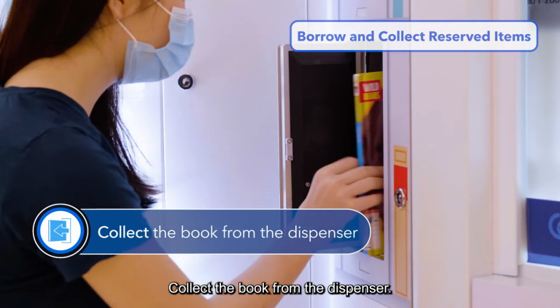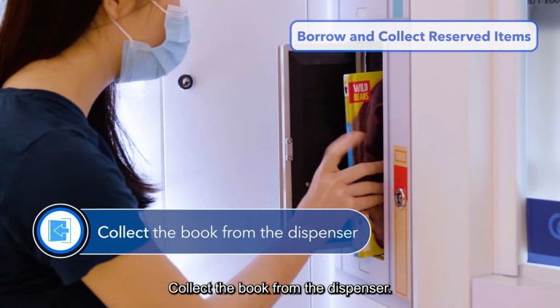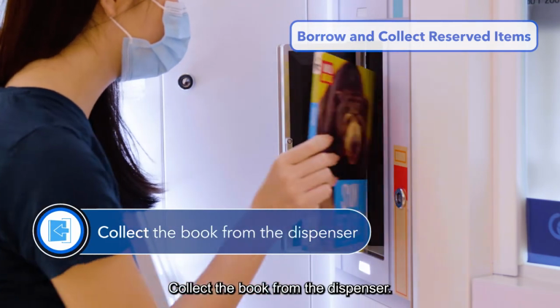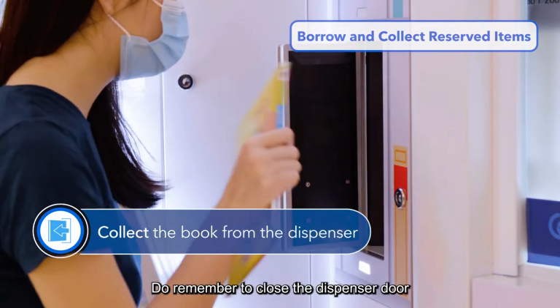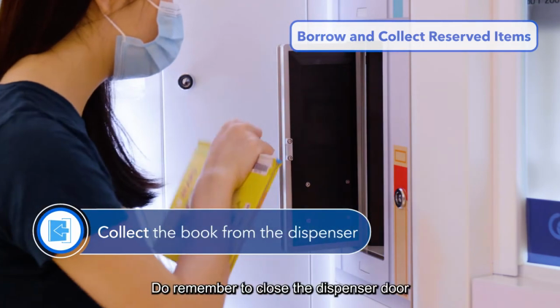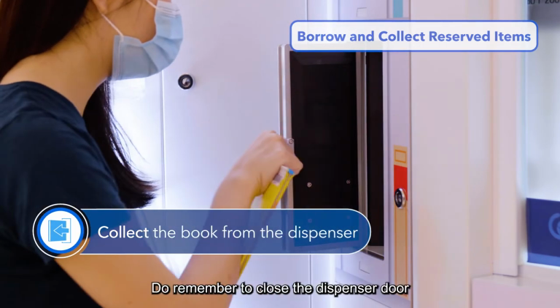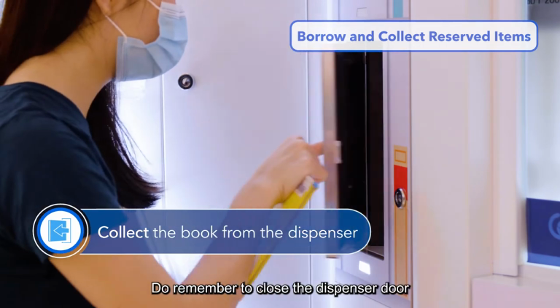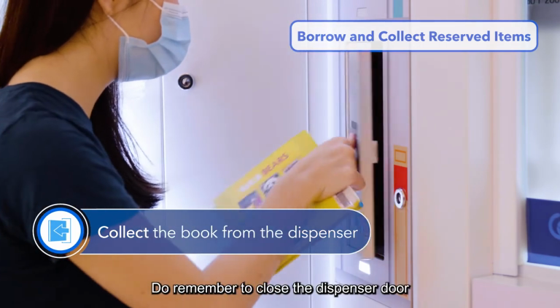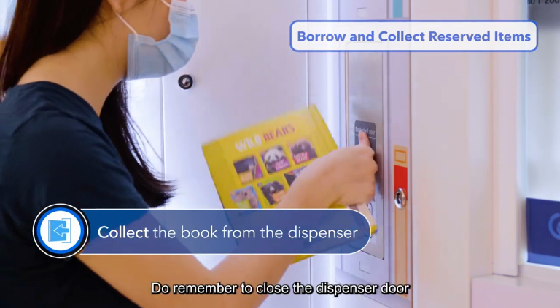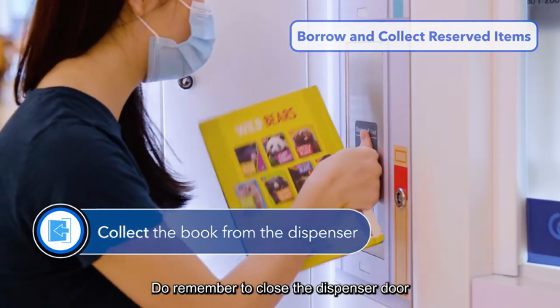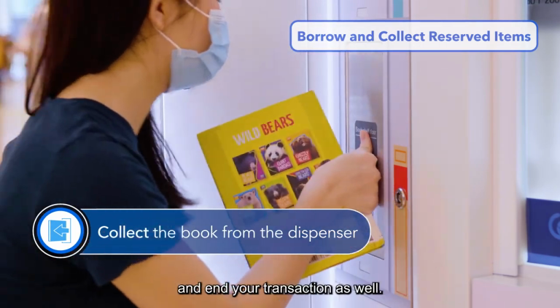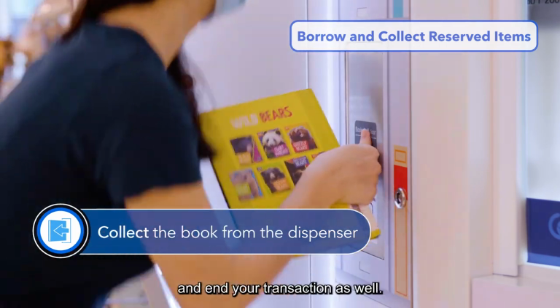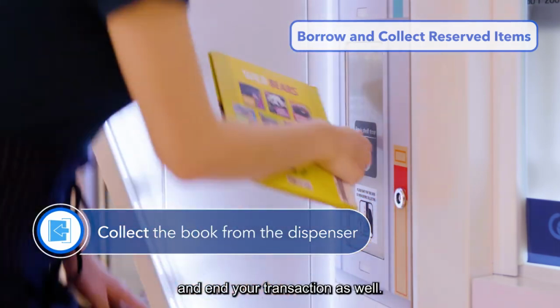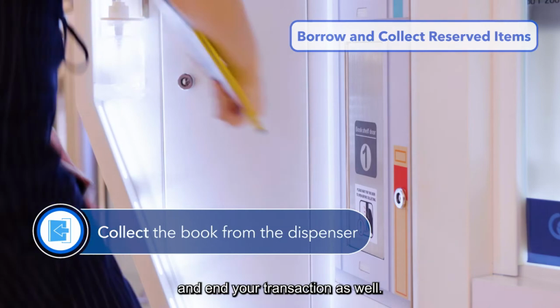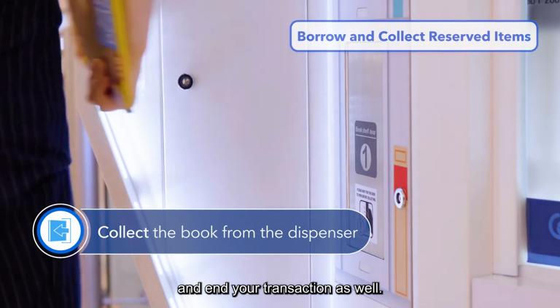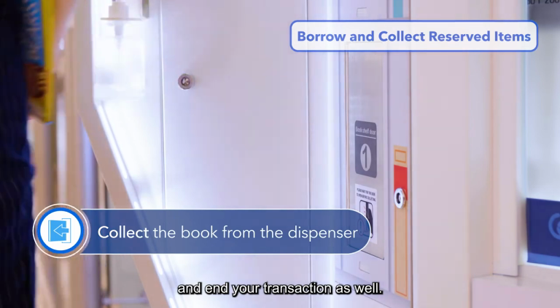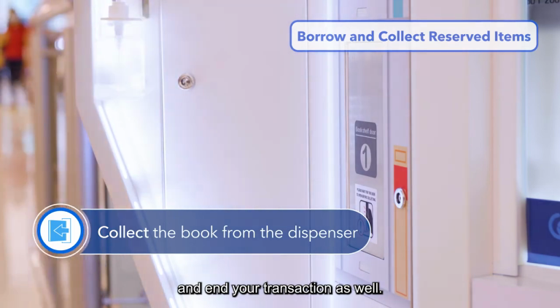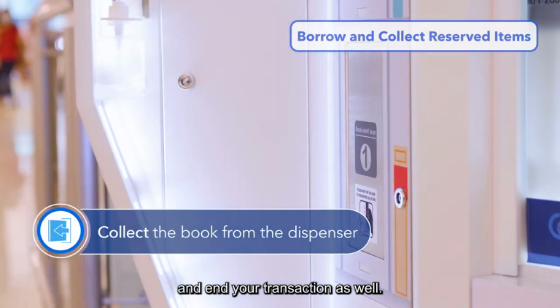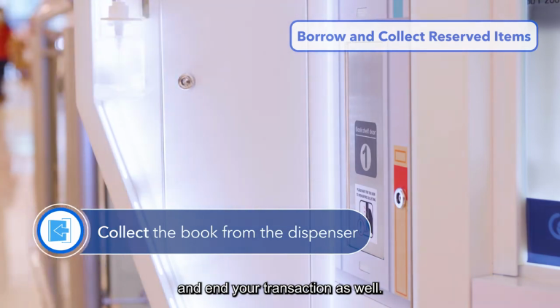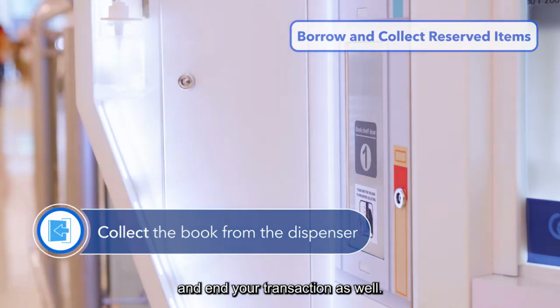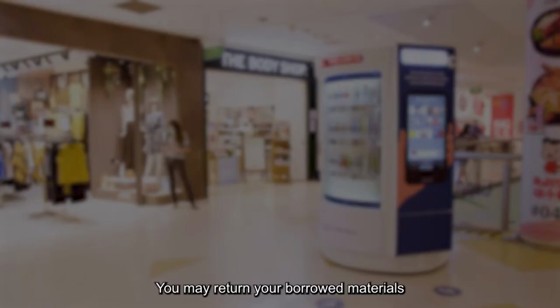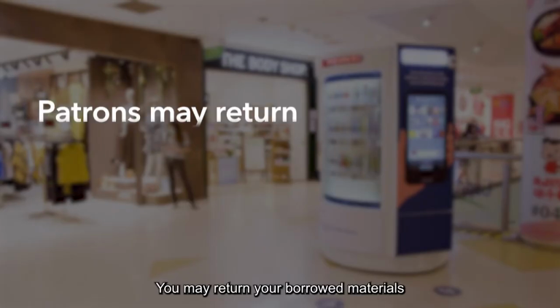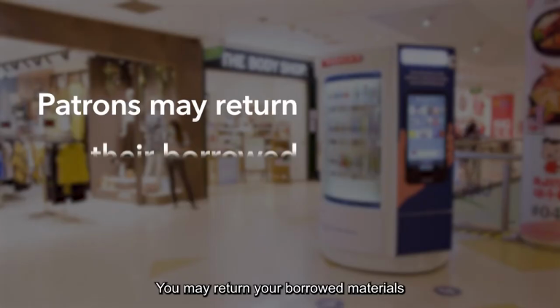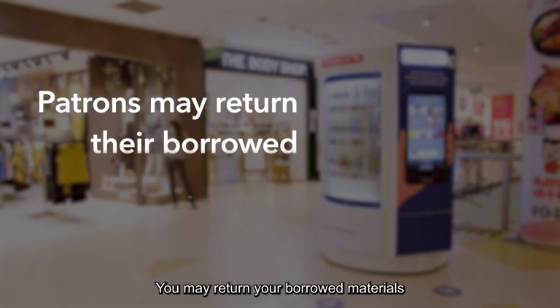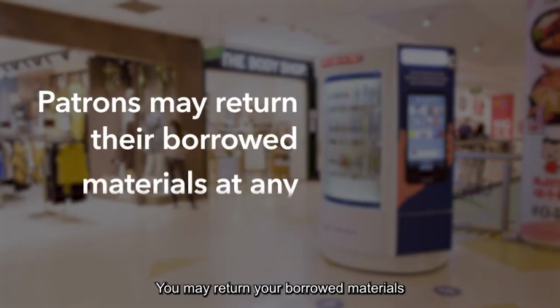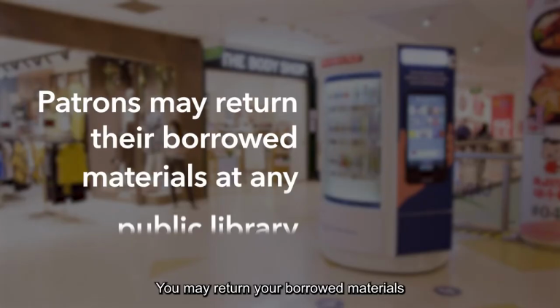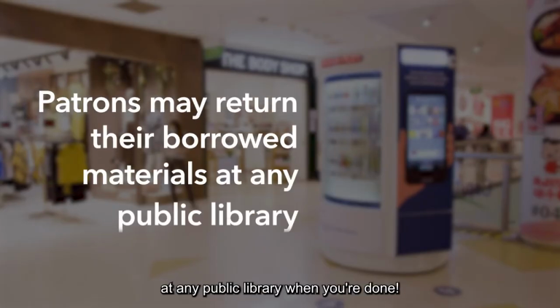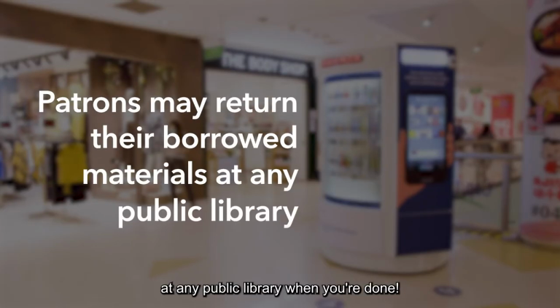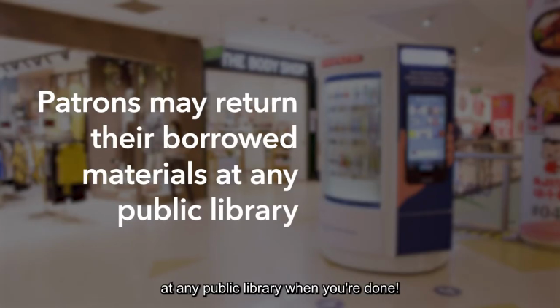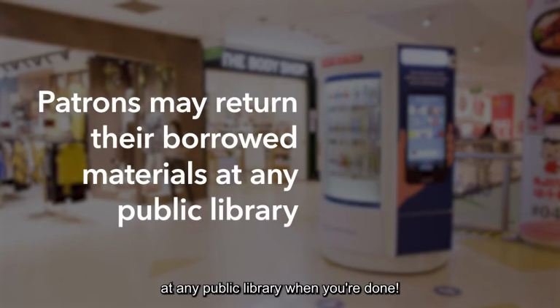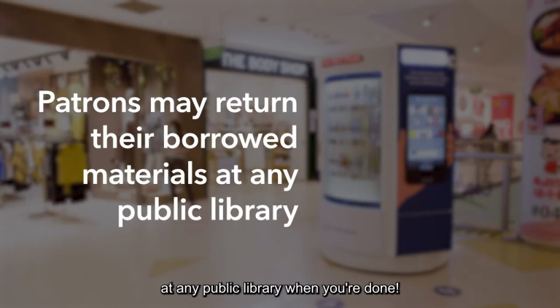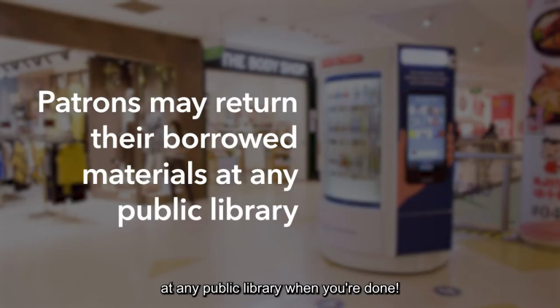You may return your borrowed materials at any public library when you're done.